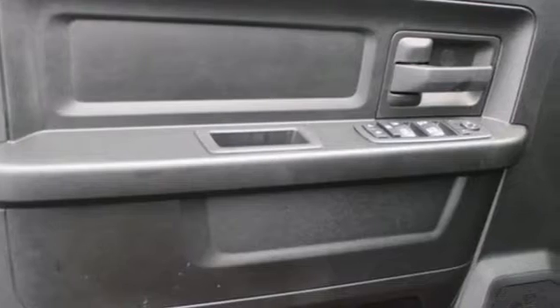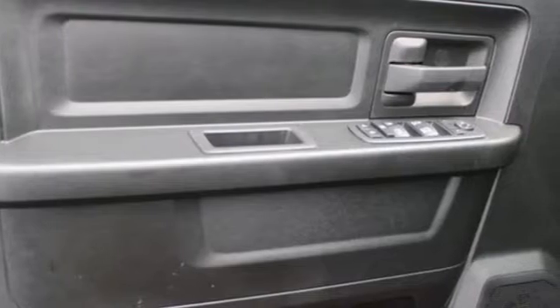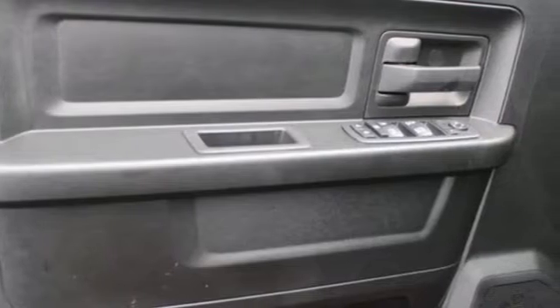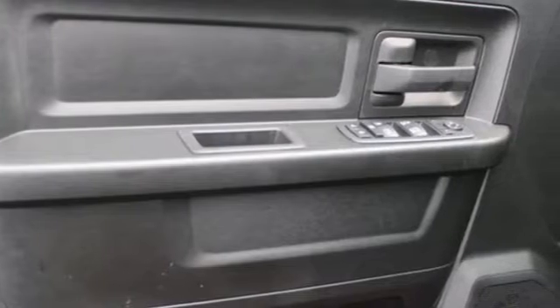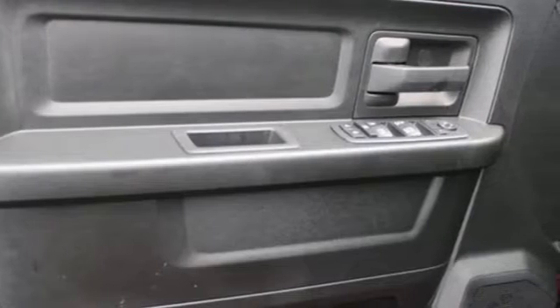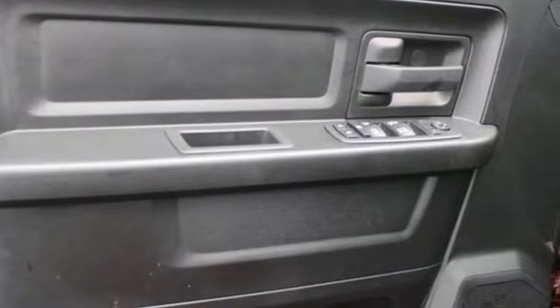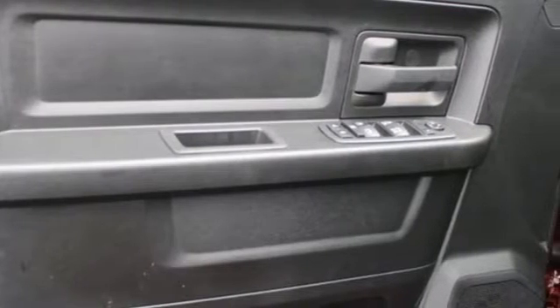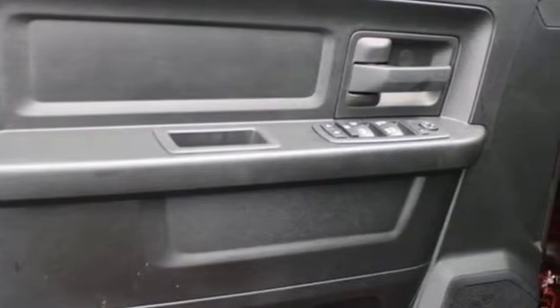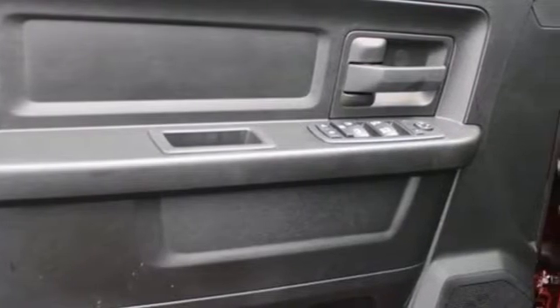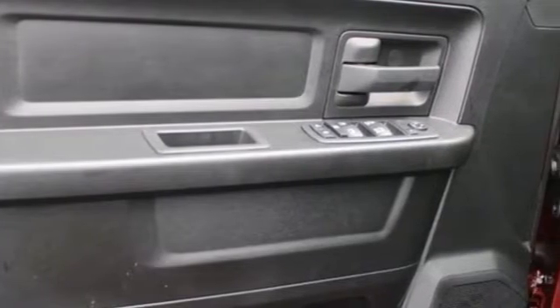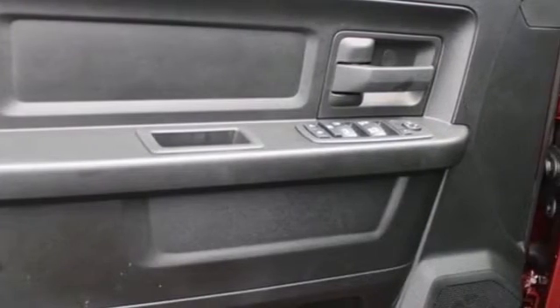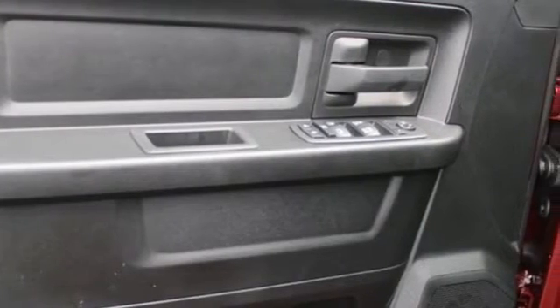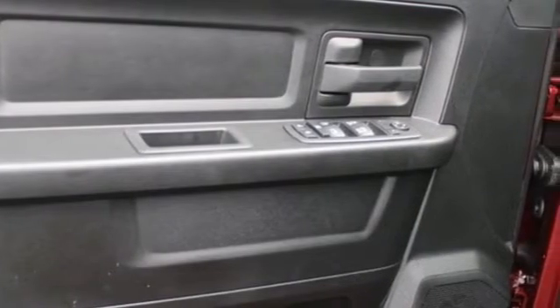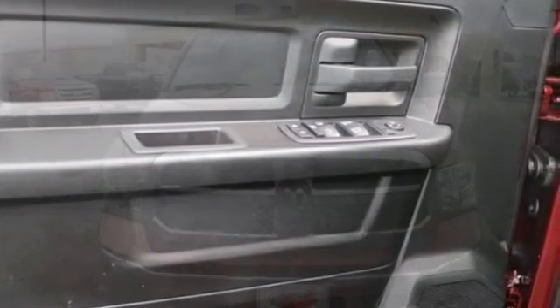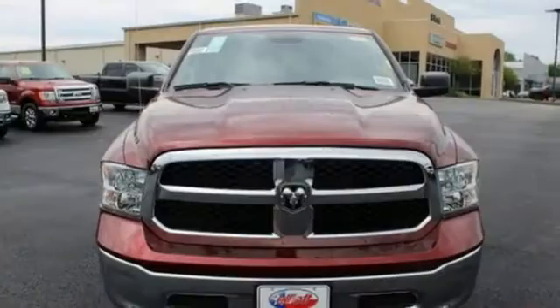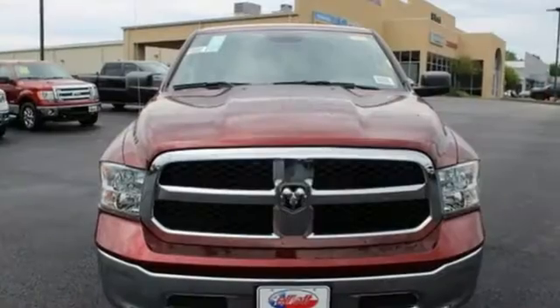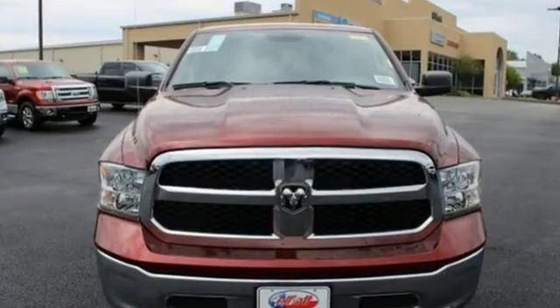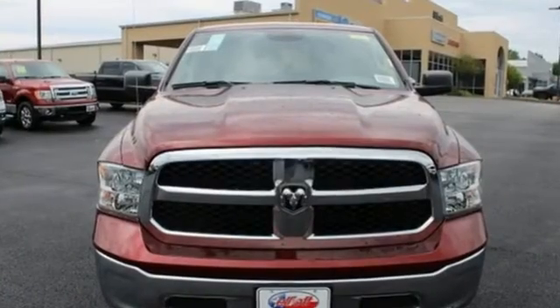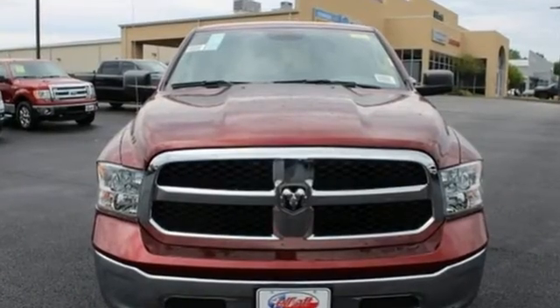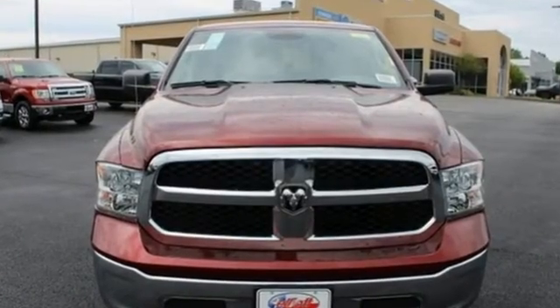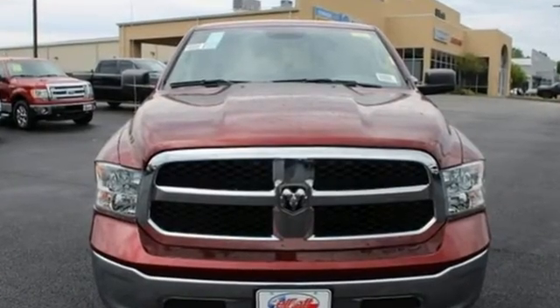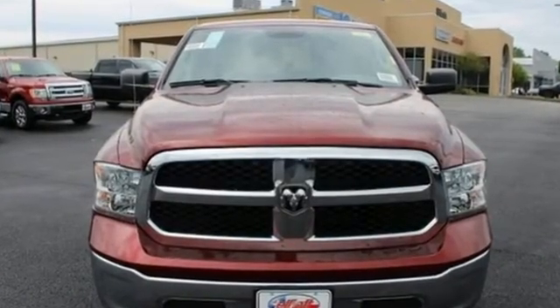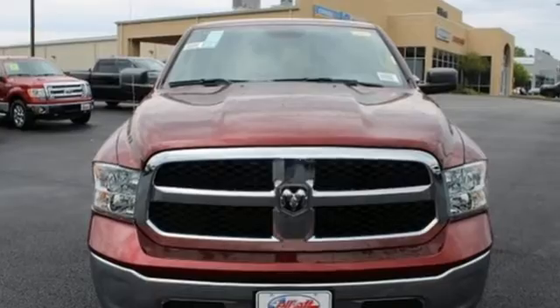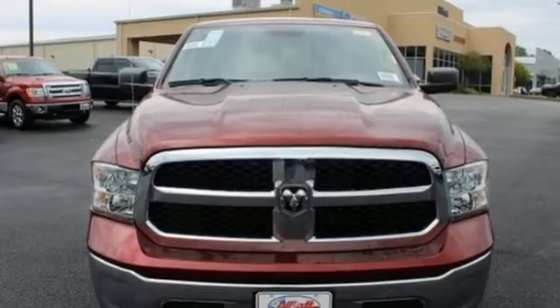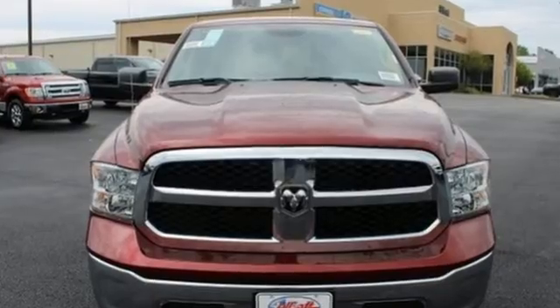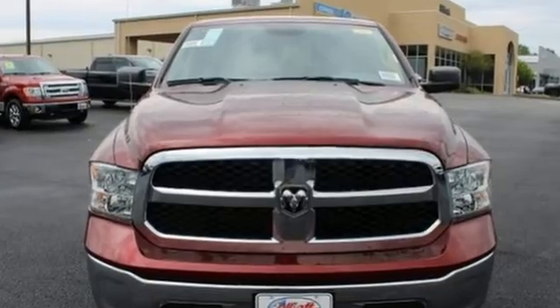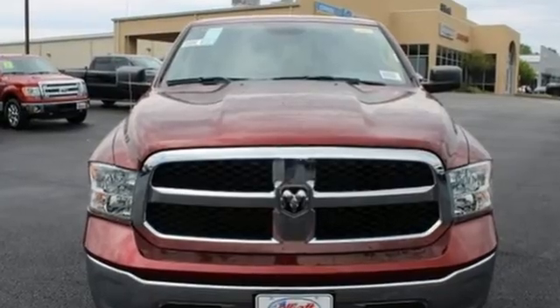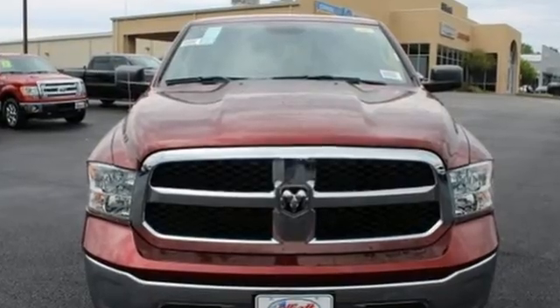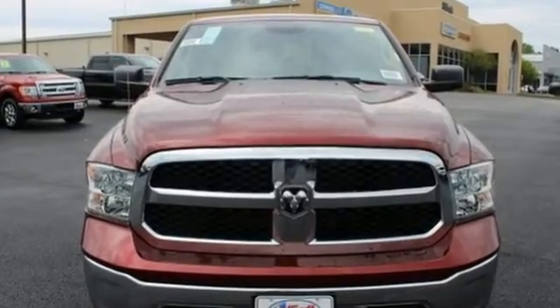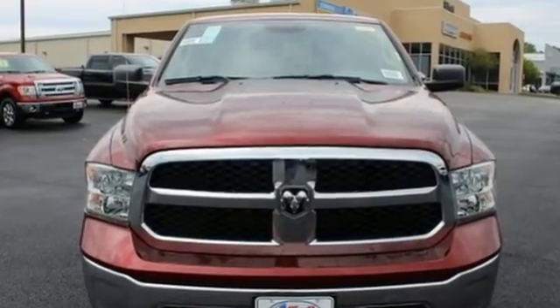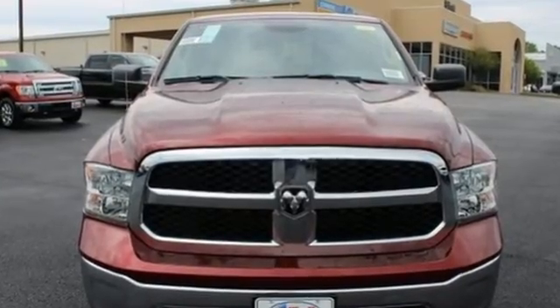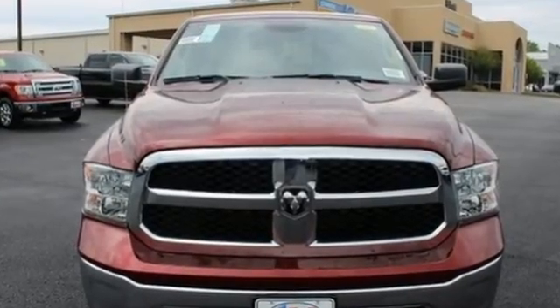Engineered to get things done. Engineered to be a Ram. There's even more to see in person. Take it for a test drive today.